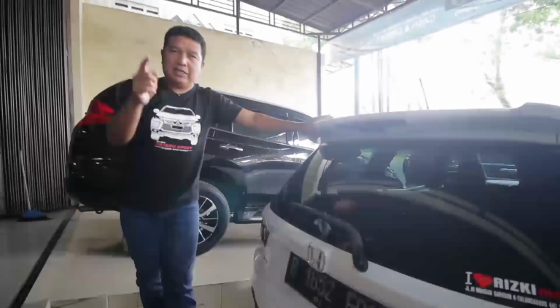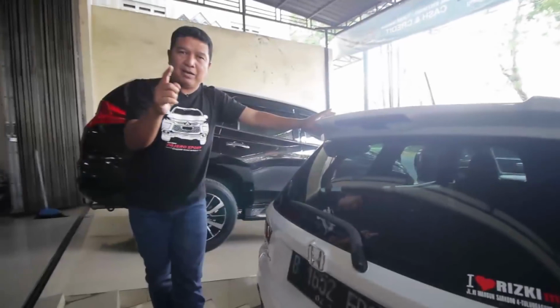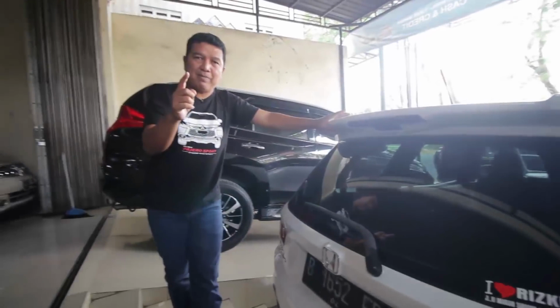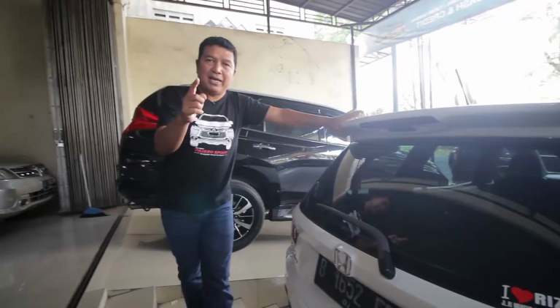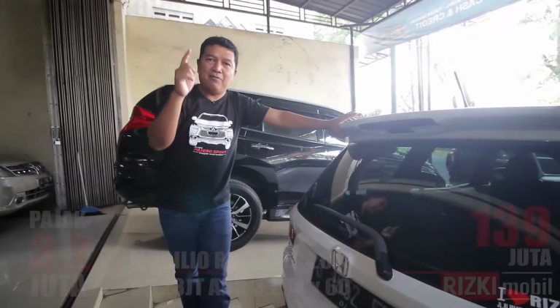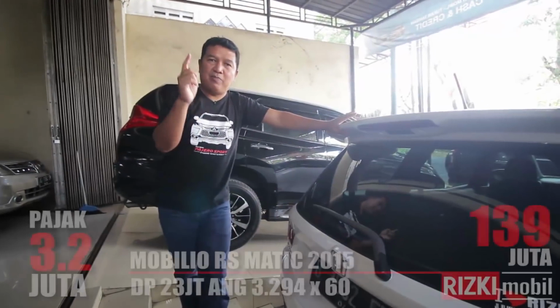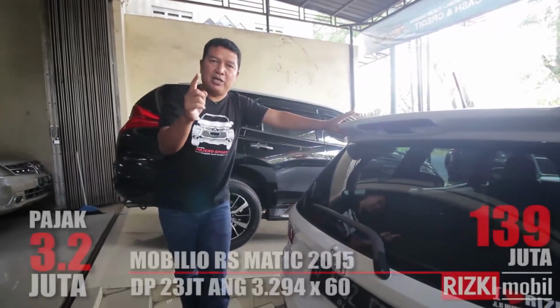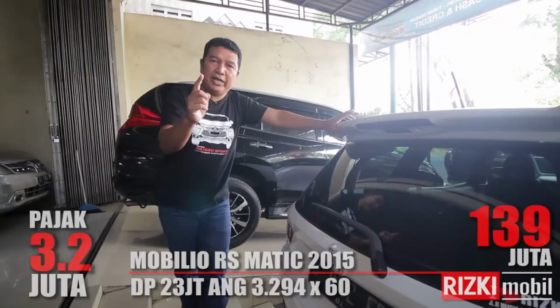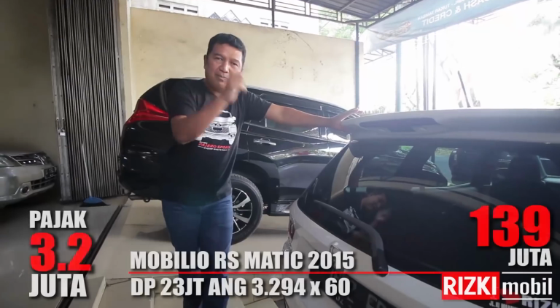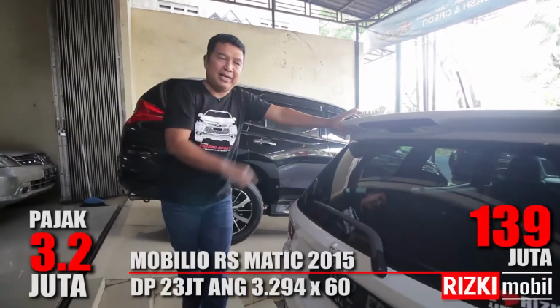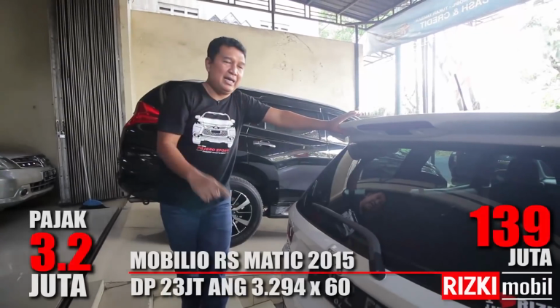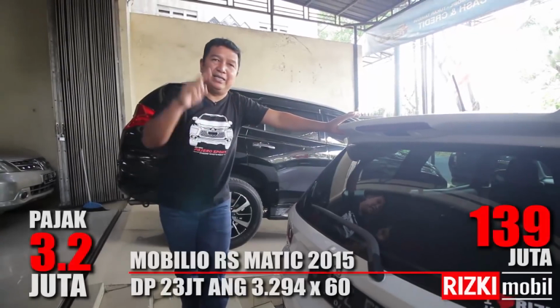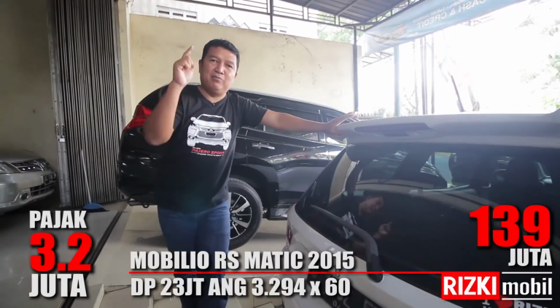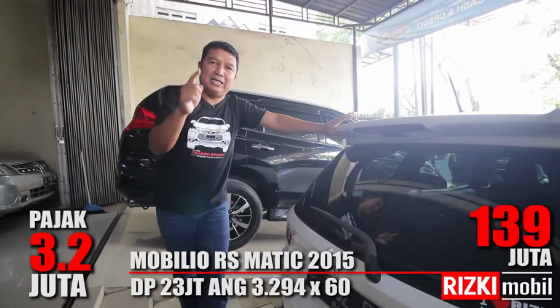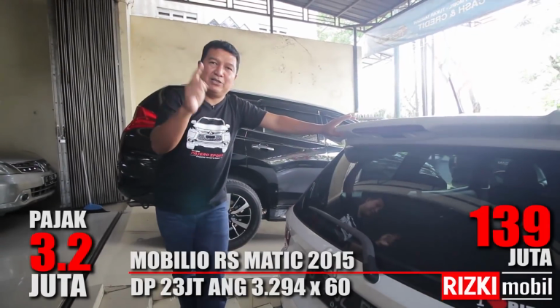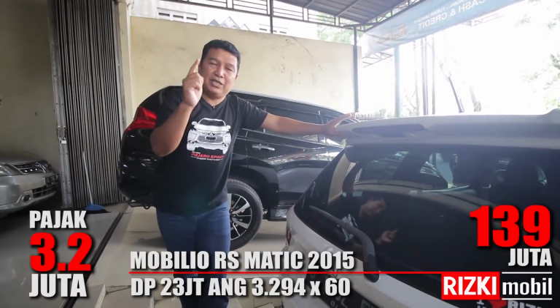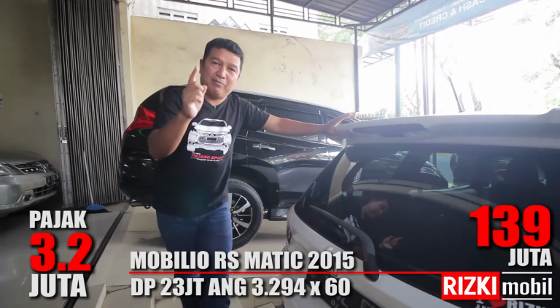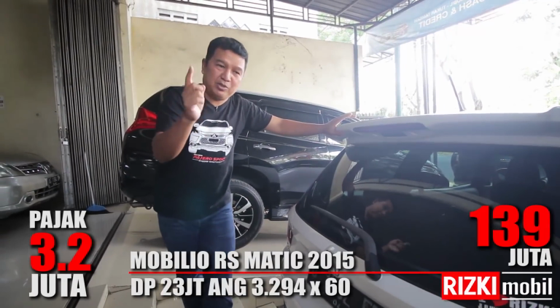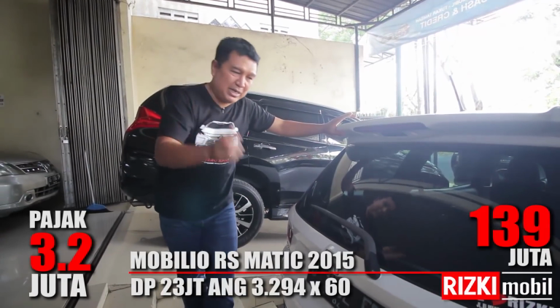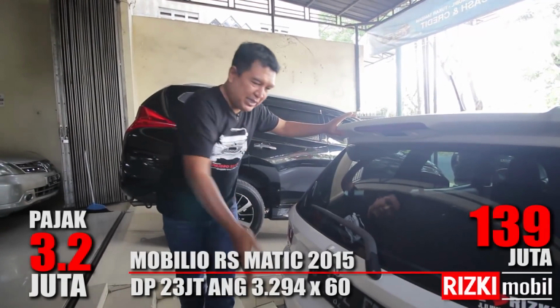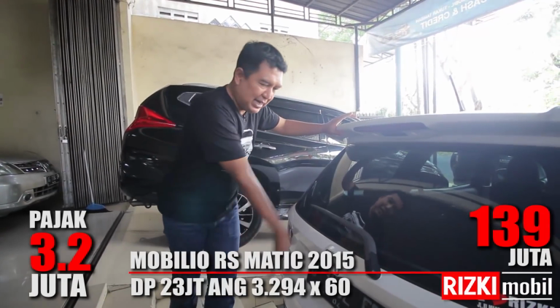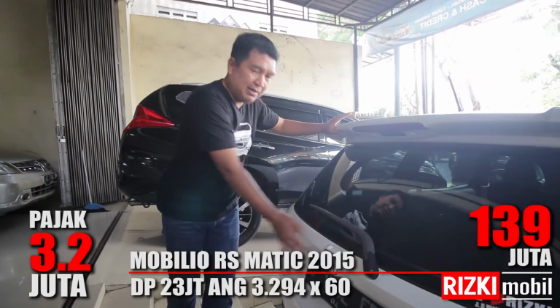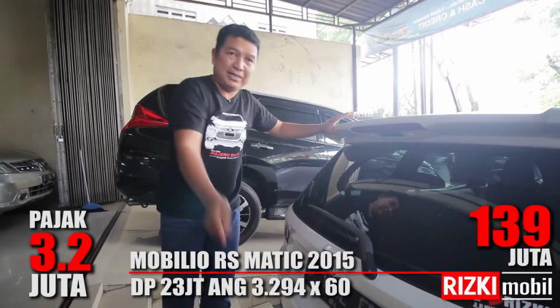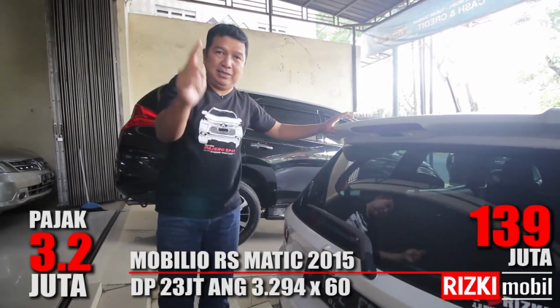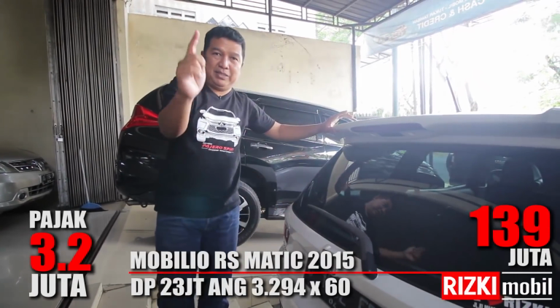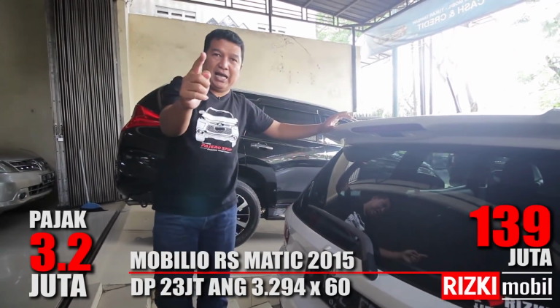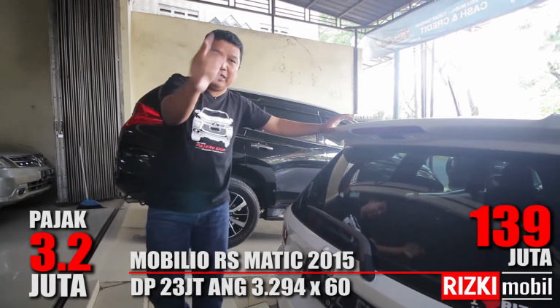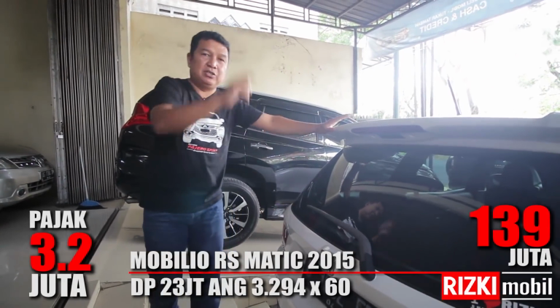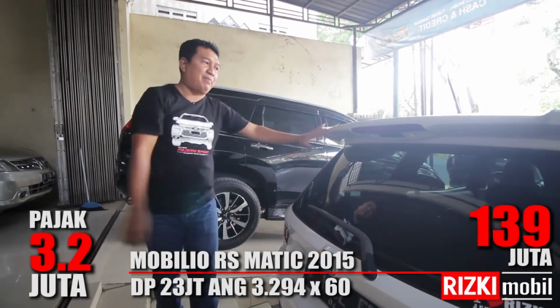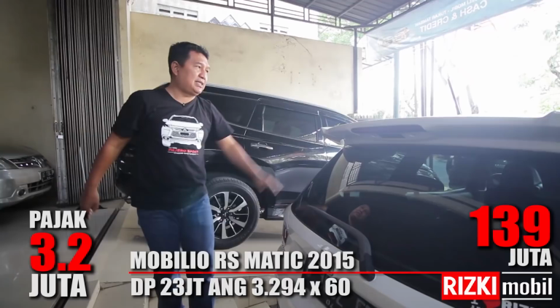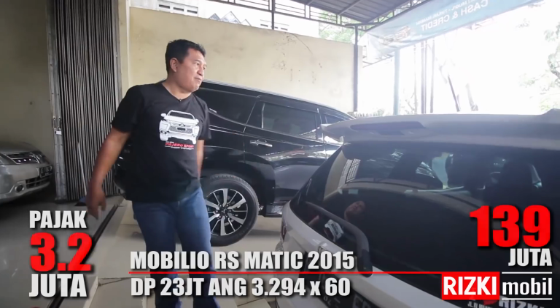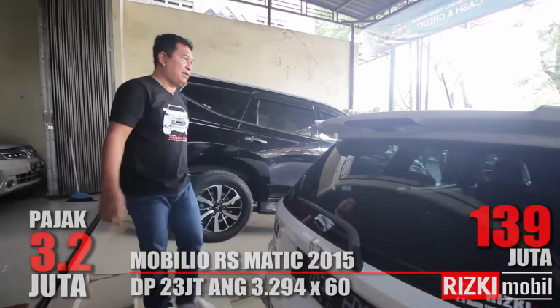Harganya berapa, Pak? Mobilio ini harganya murah, Rp139 juta. Masih bisa nego, sahabat Rizki Mobil.